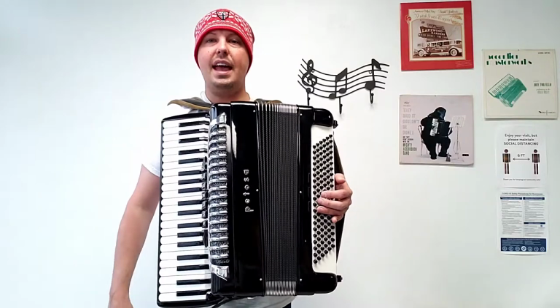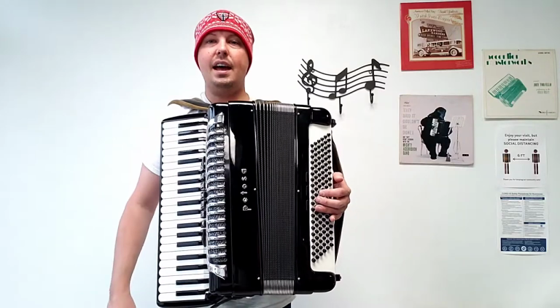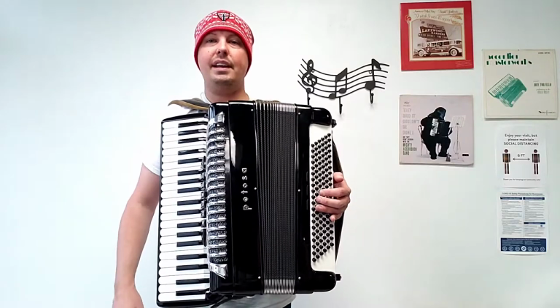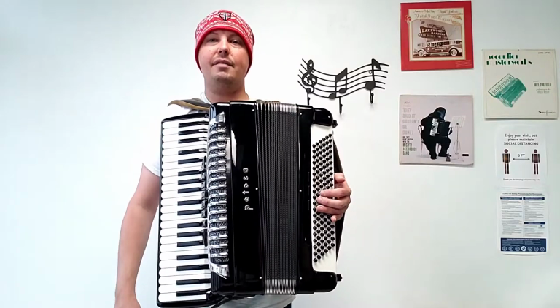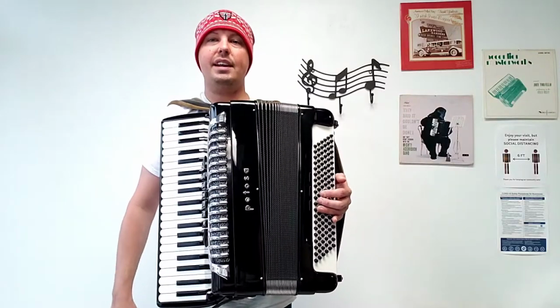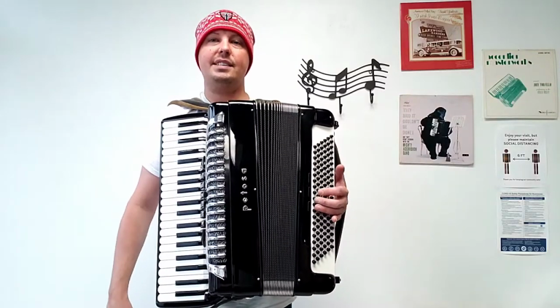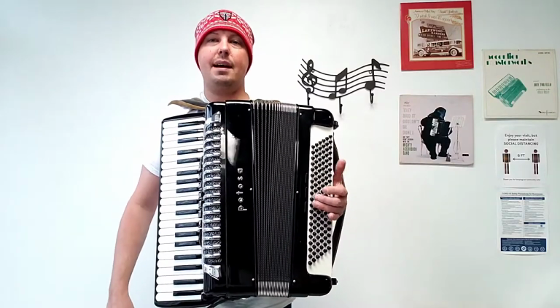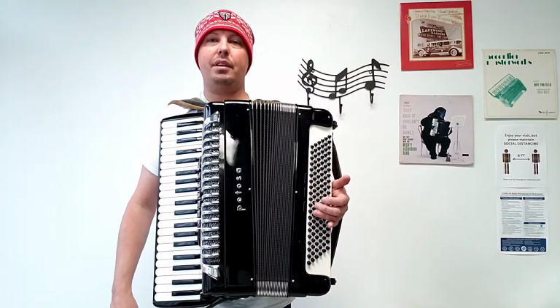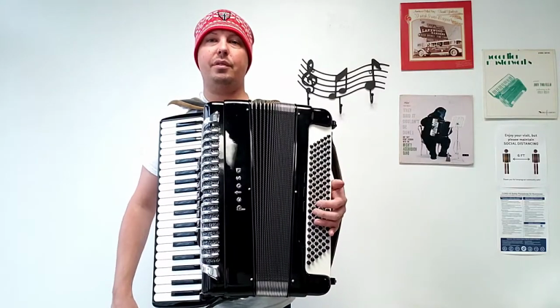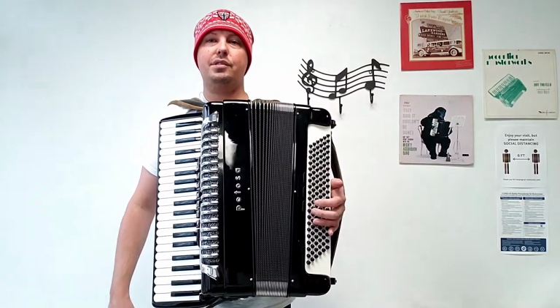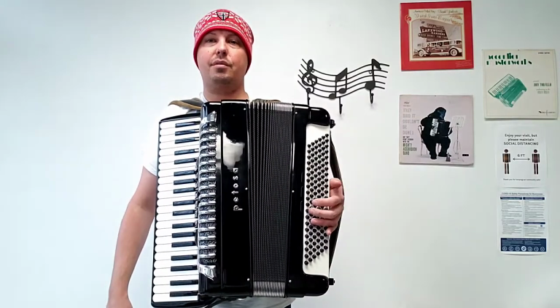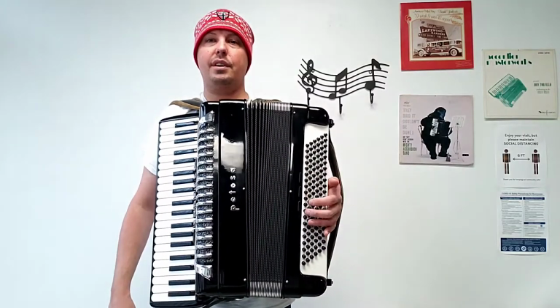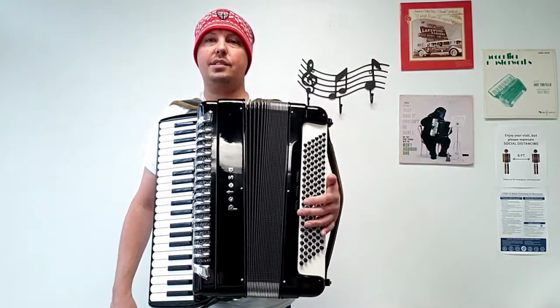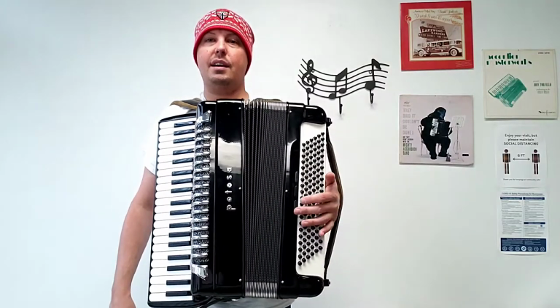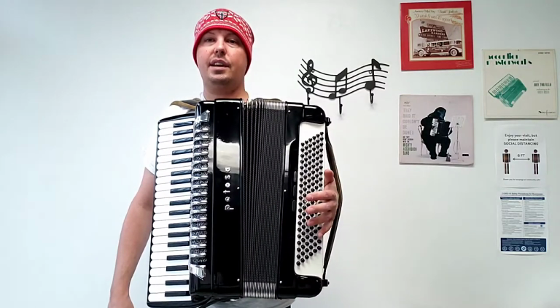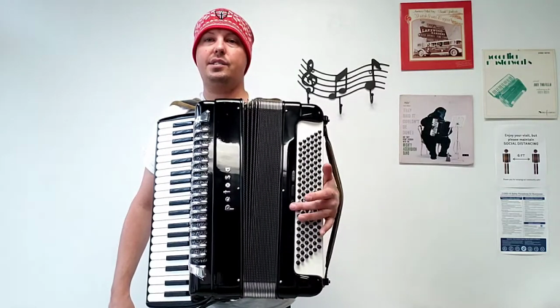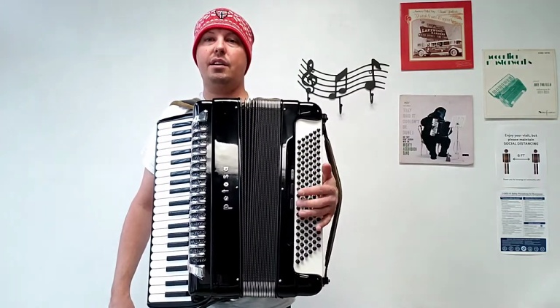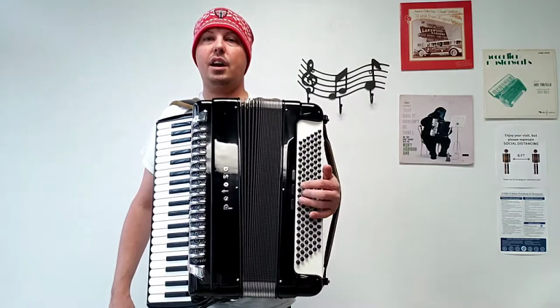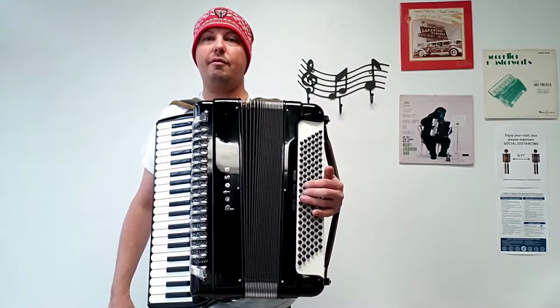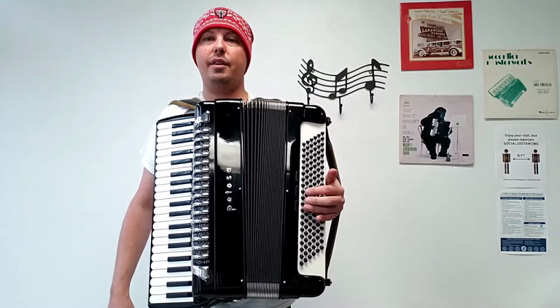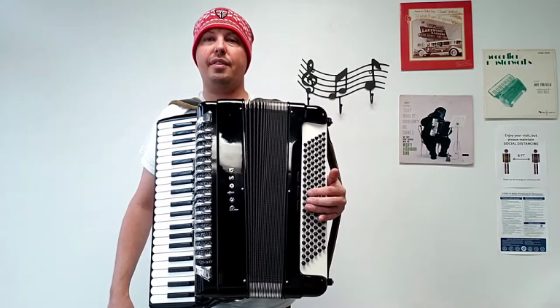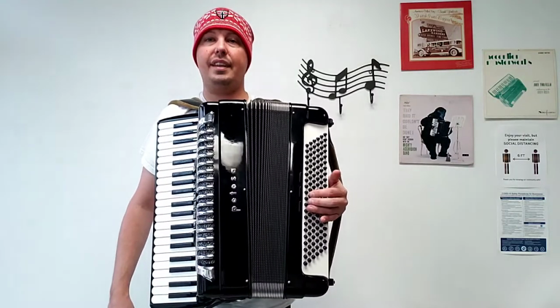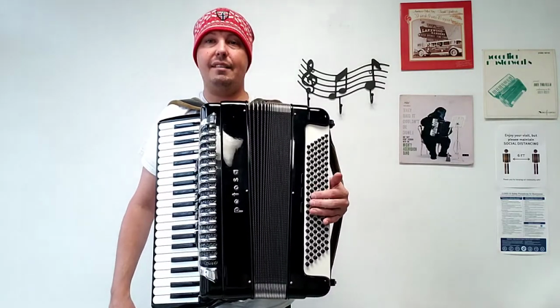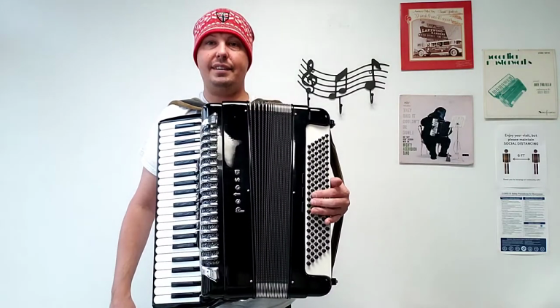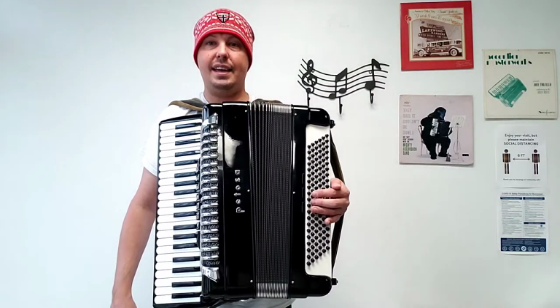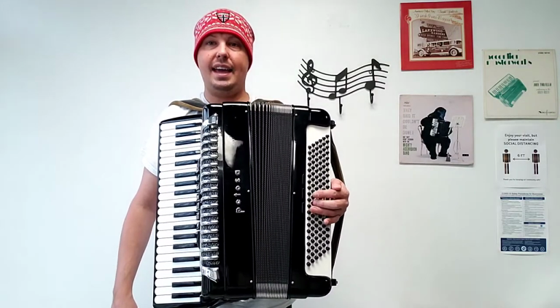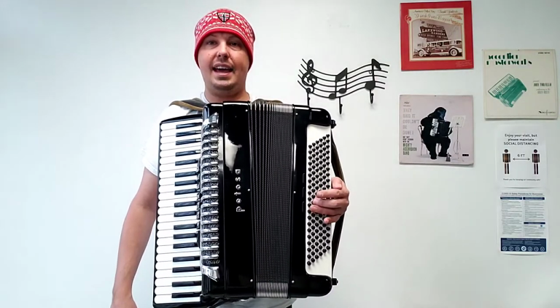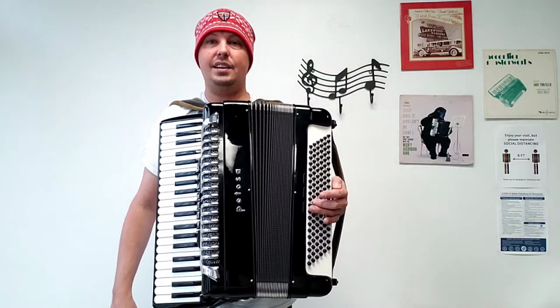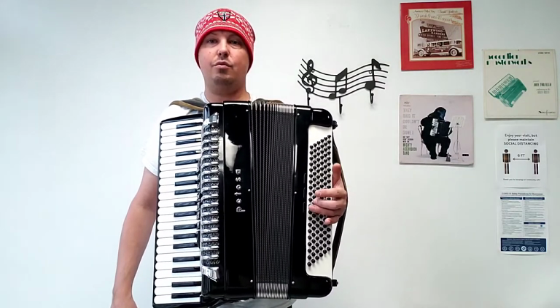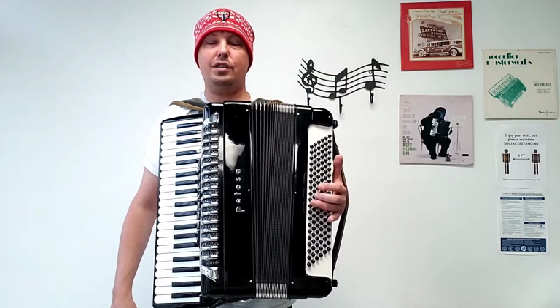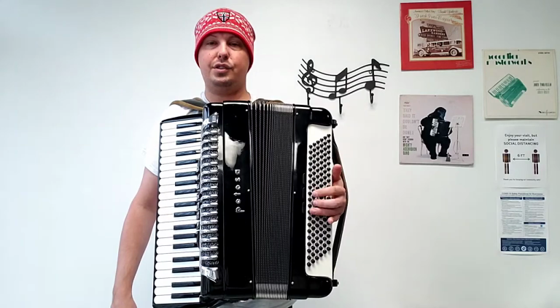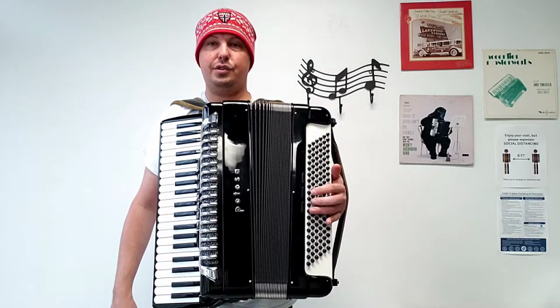I'm going to give you an example of what this accordion sounds like, starting off with the left-hand registers.